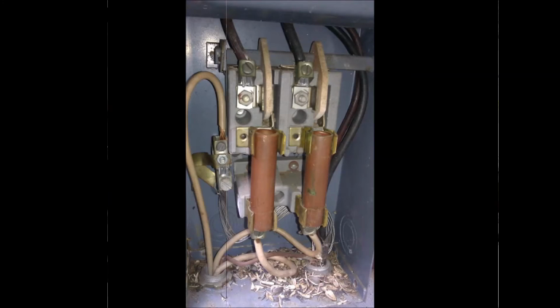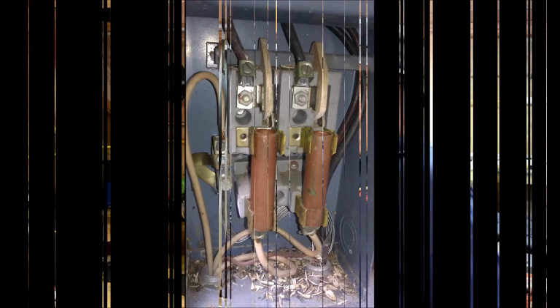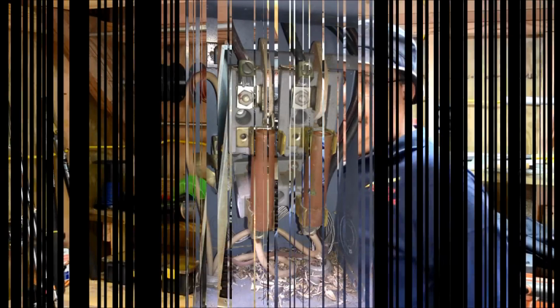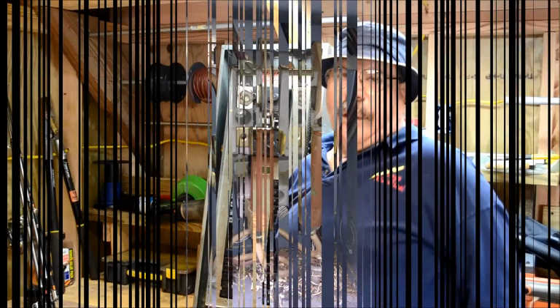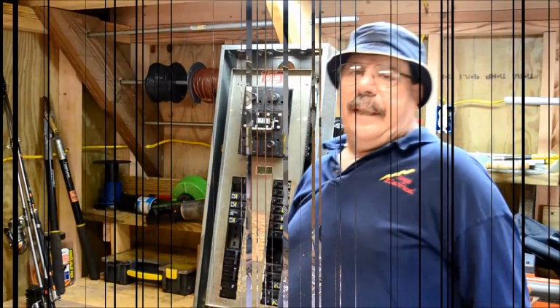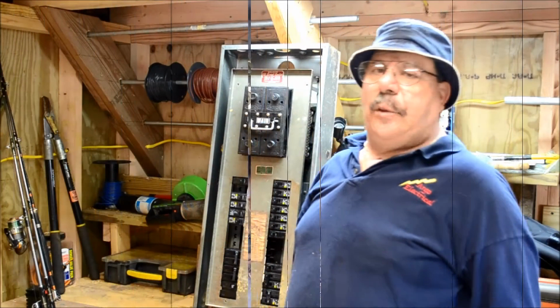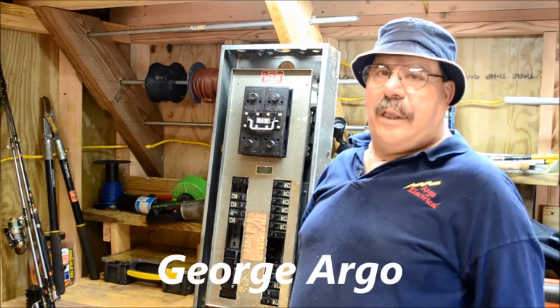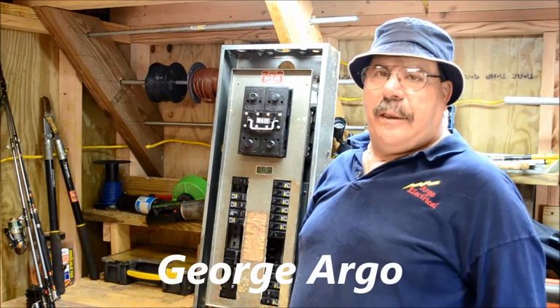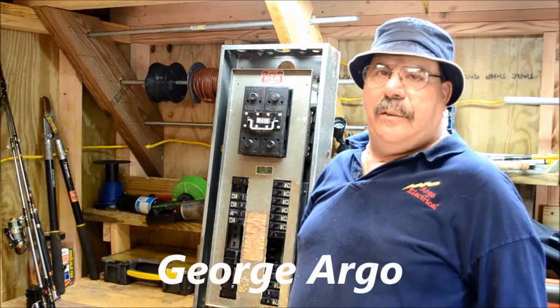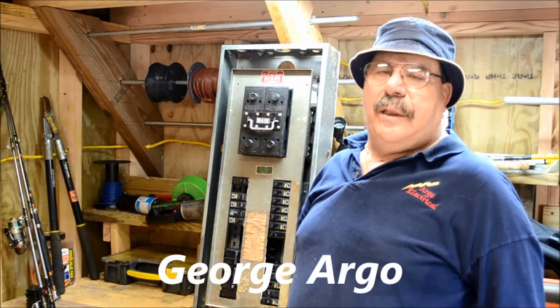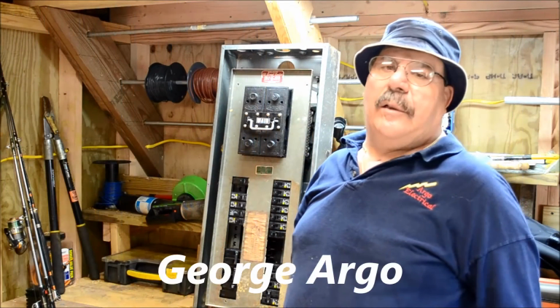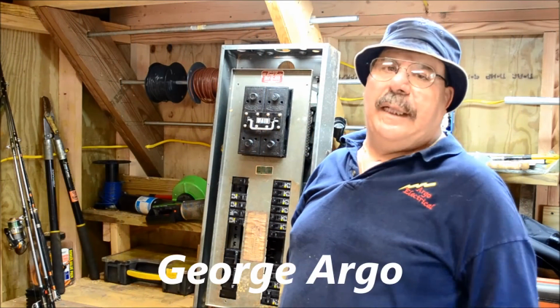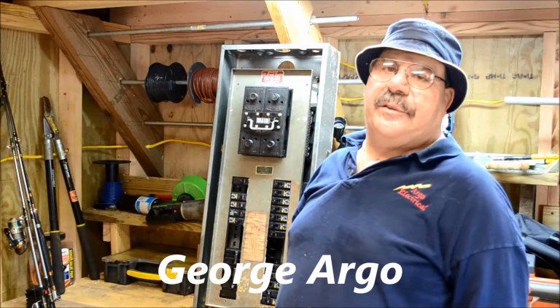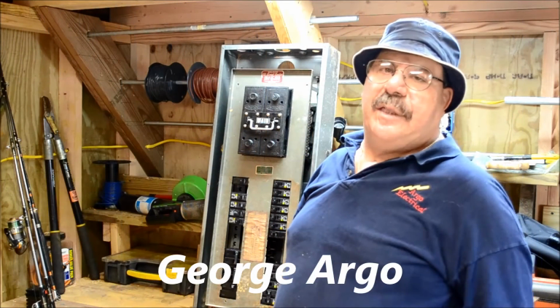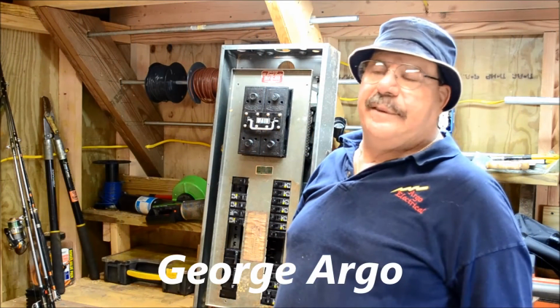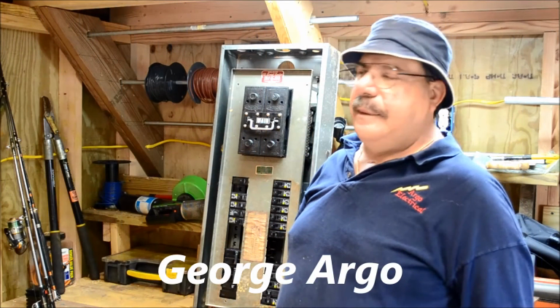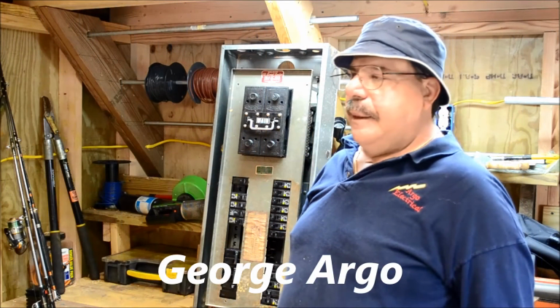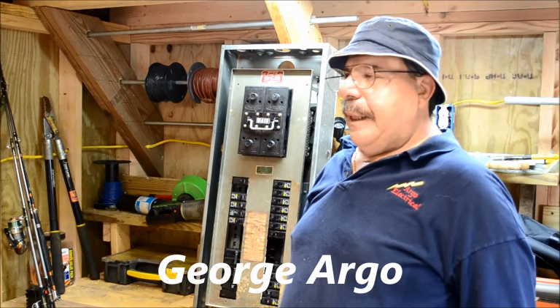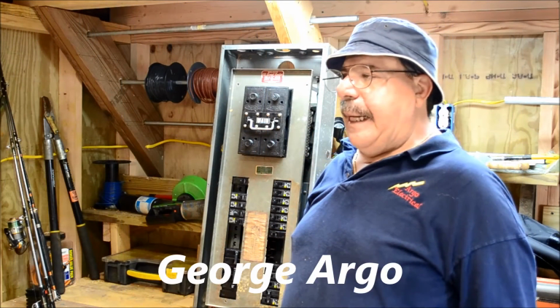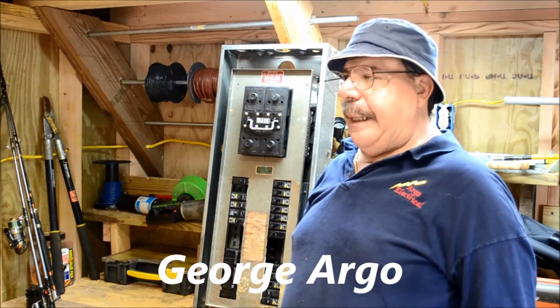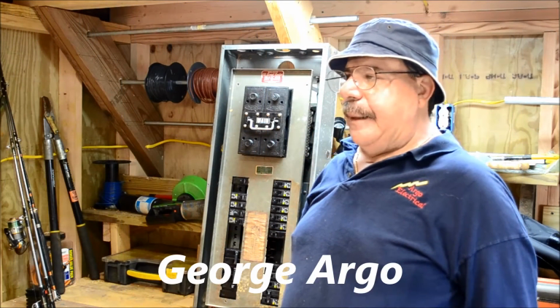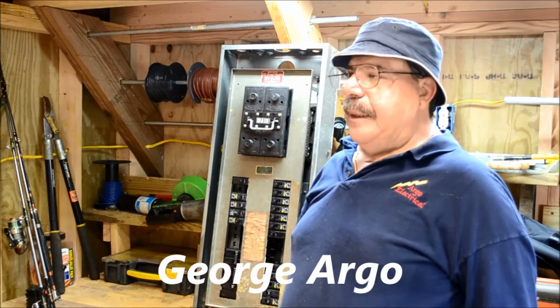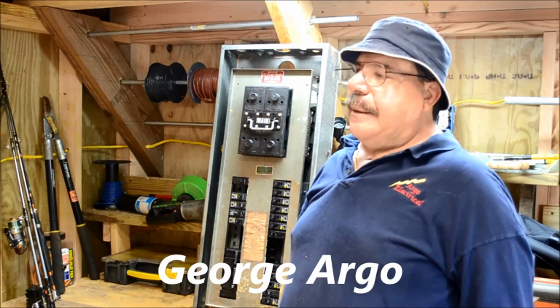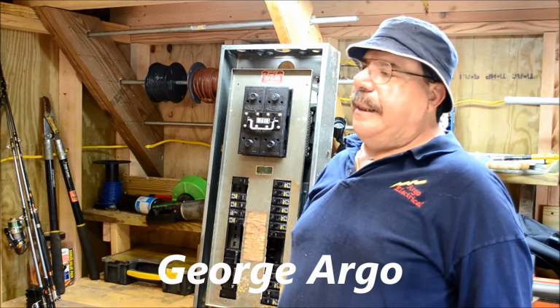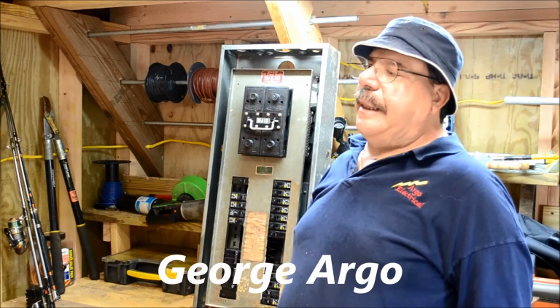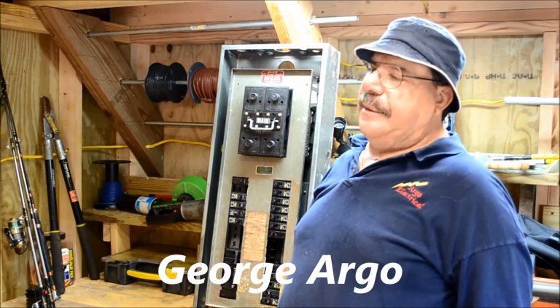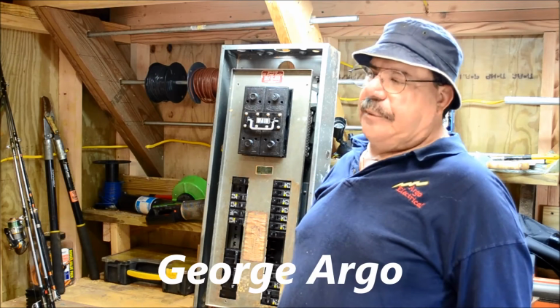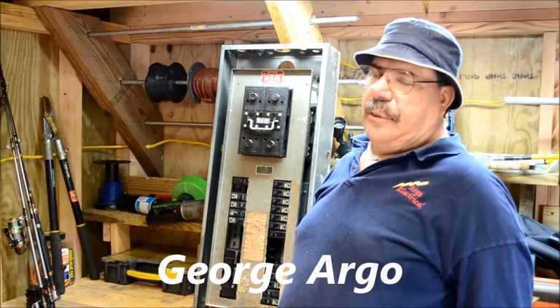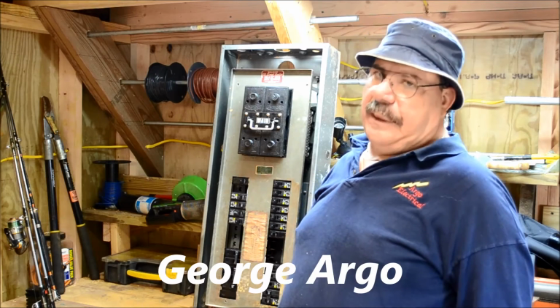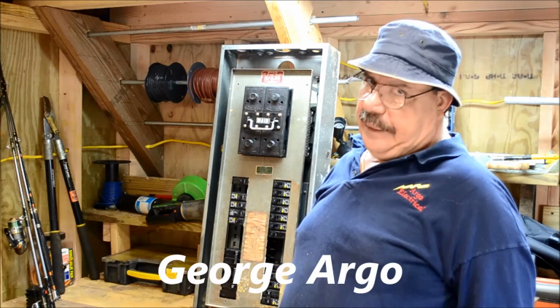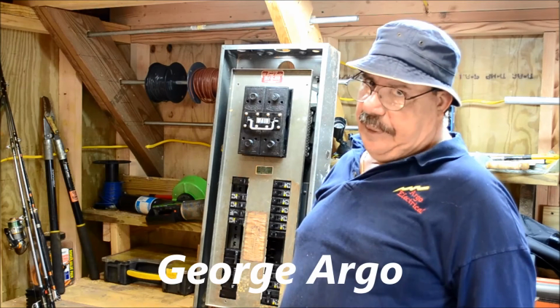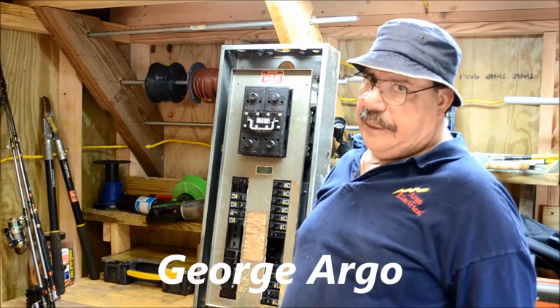Good morning, I'm George Argo with Argo Electrical Services, and I am the Gainesville, Georgia electrician.